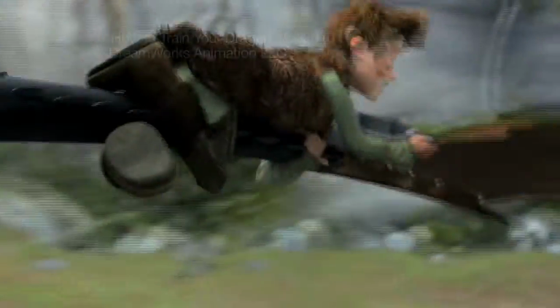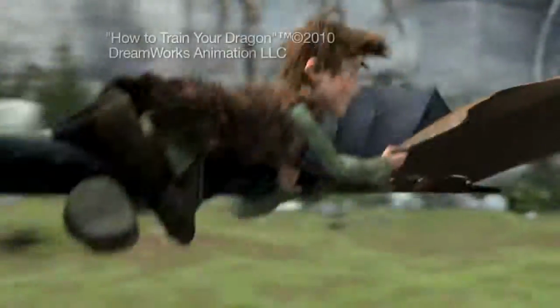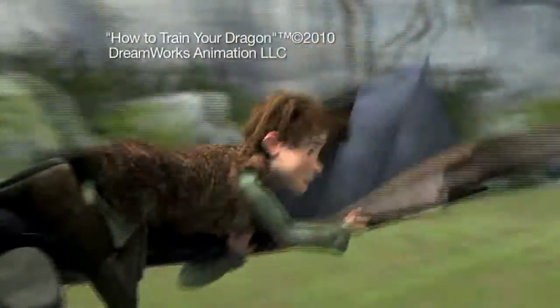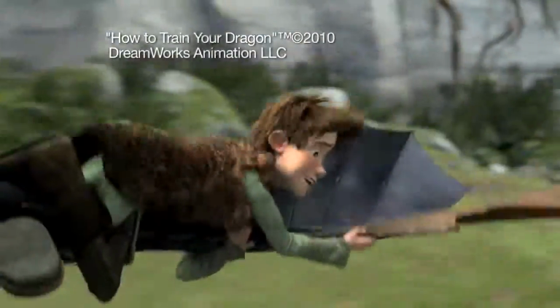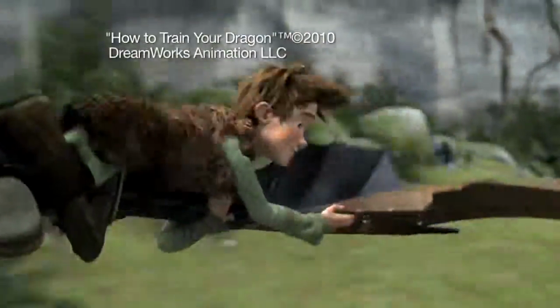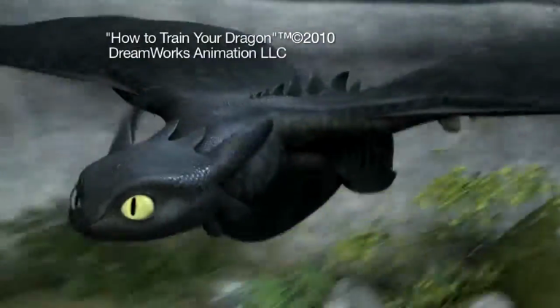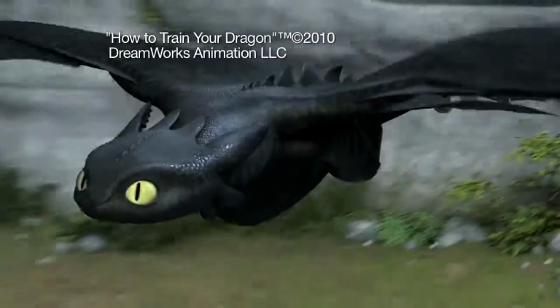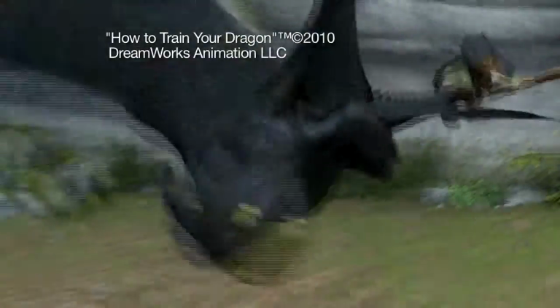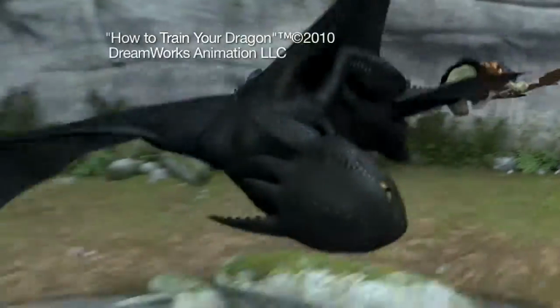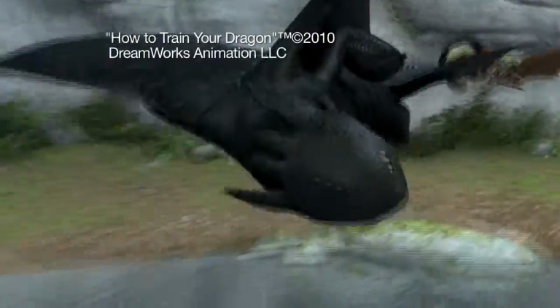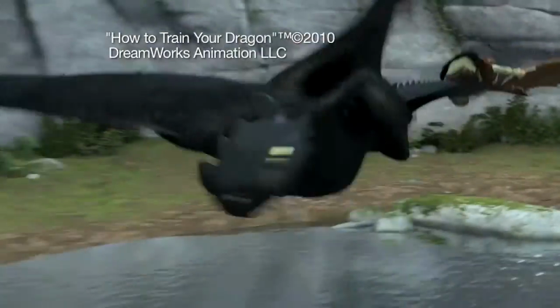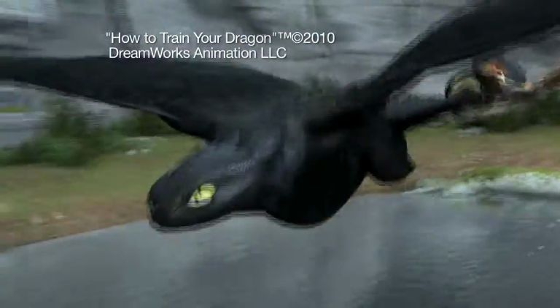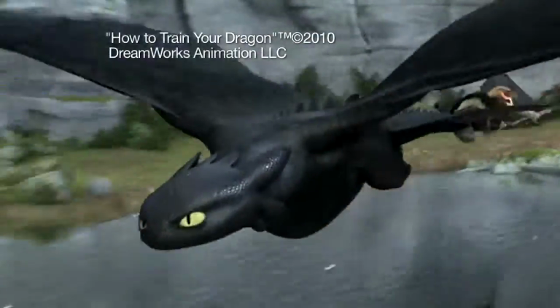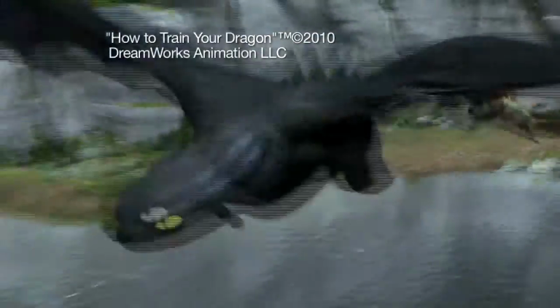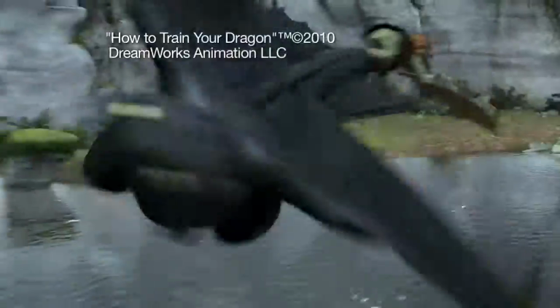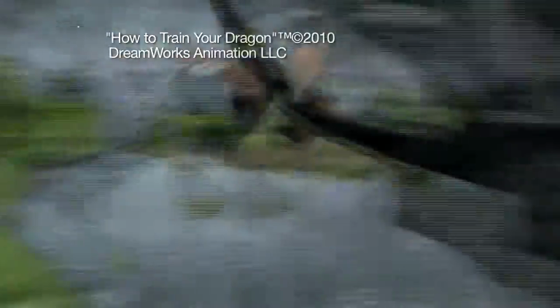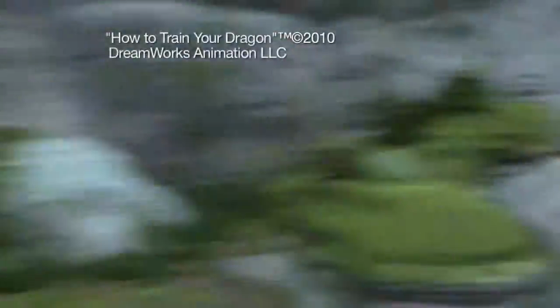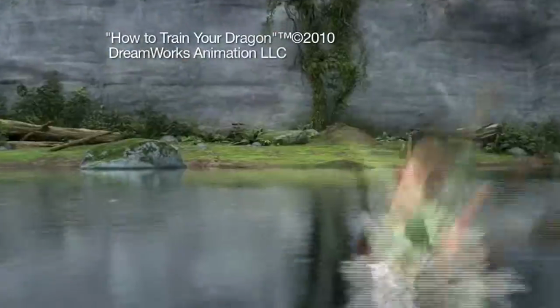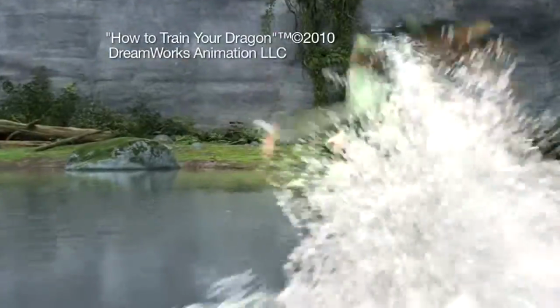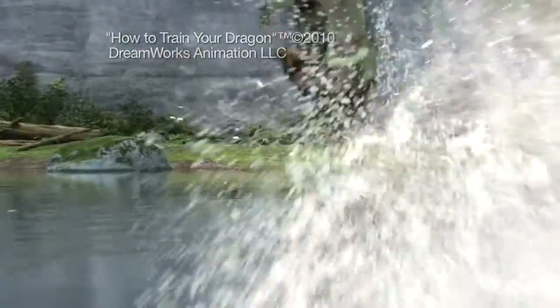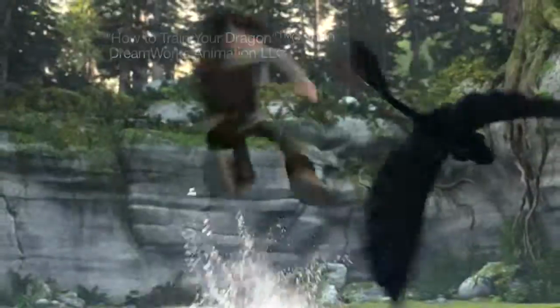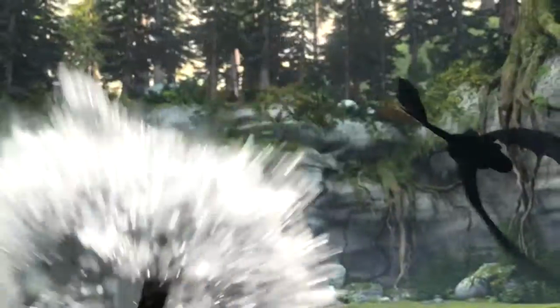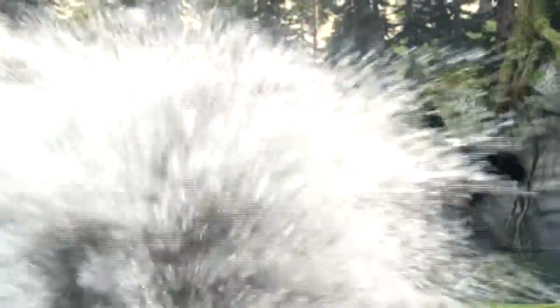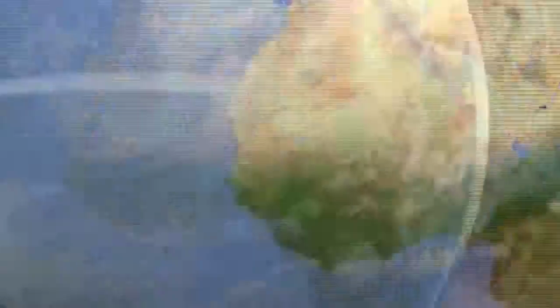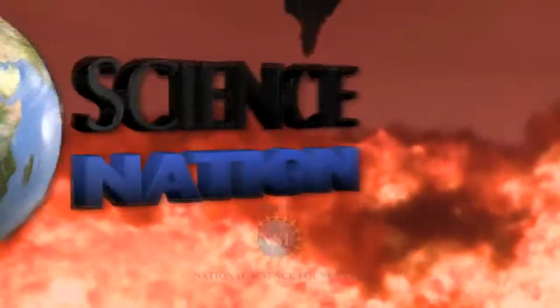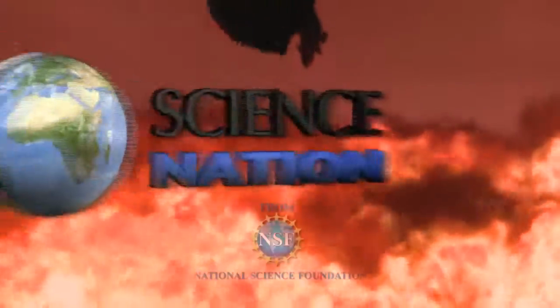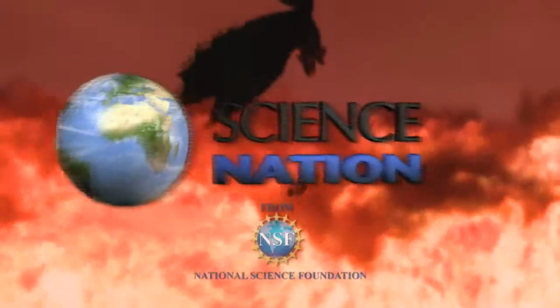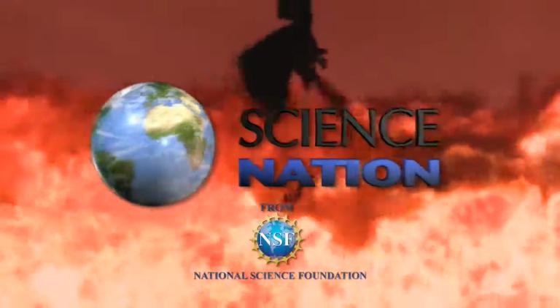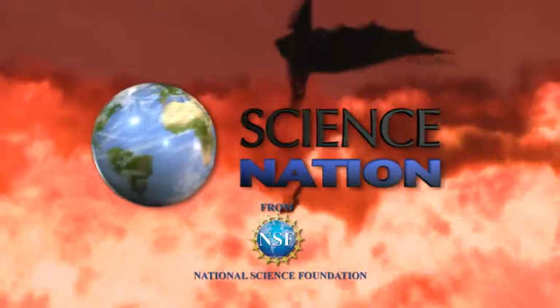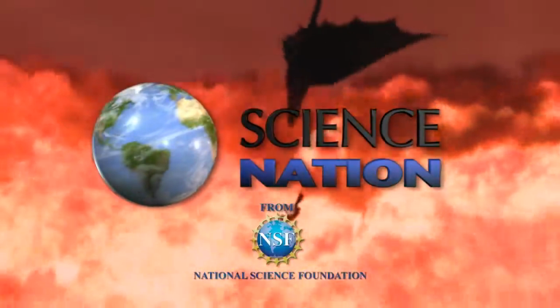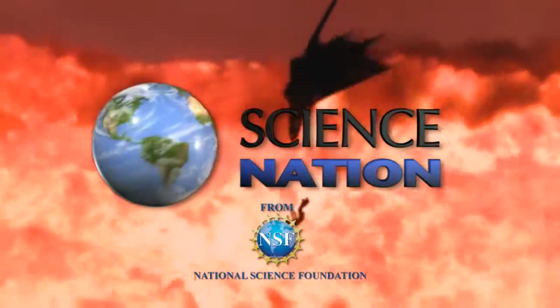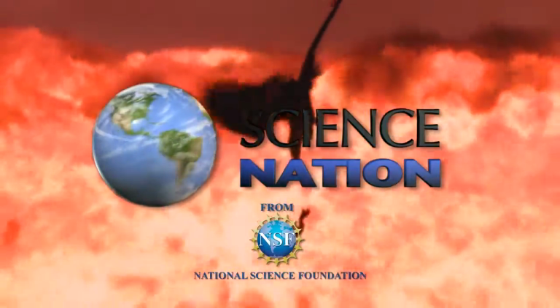Yes, I did it! Imagine what they will create with a little physics under their wings. For Science Nation, I'm Miles O'Brien.